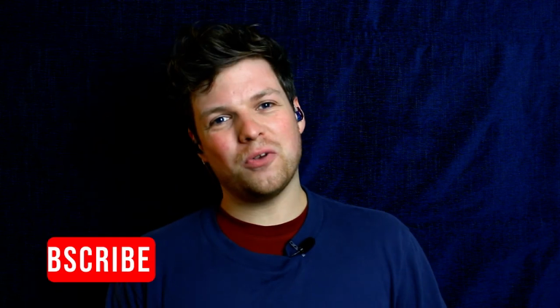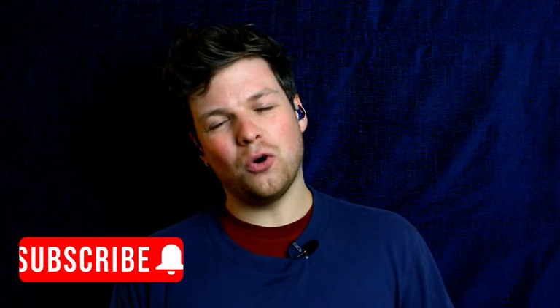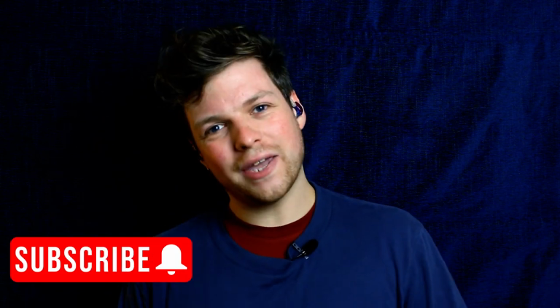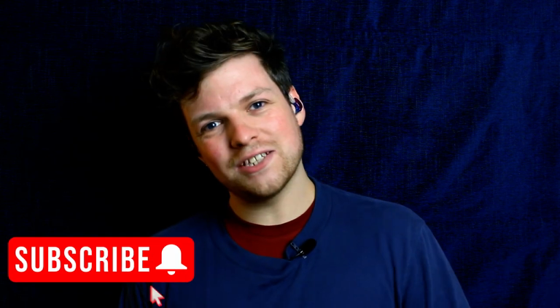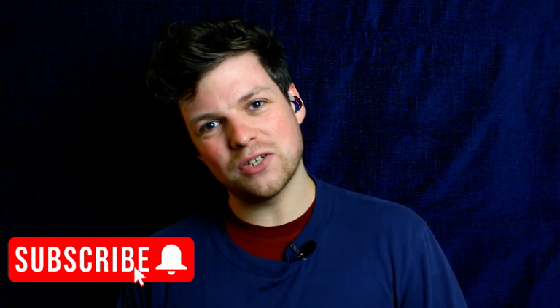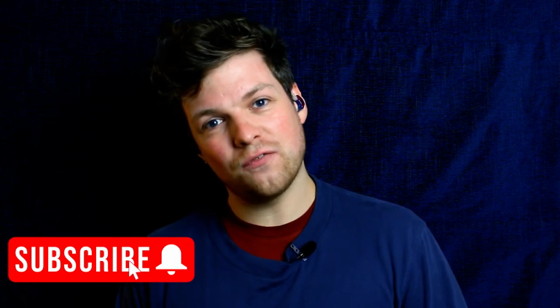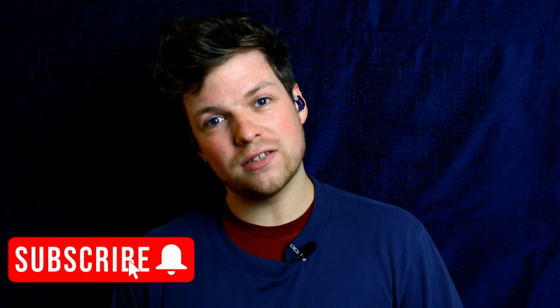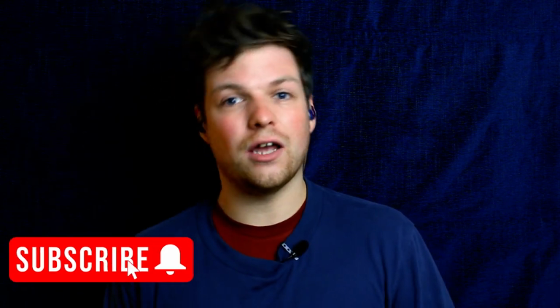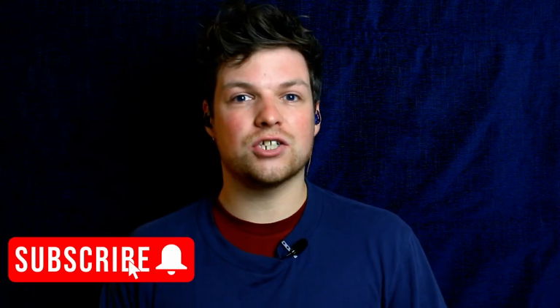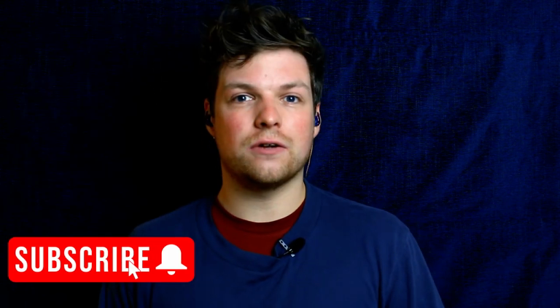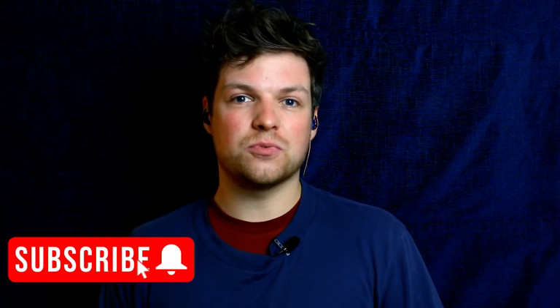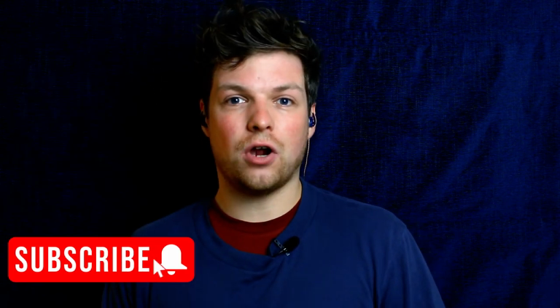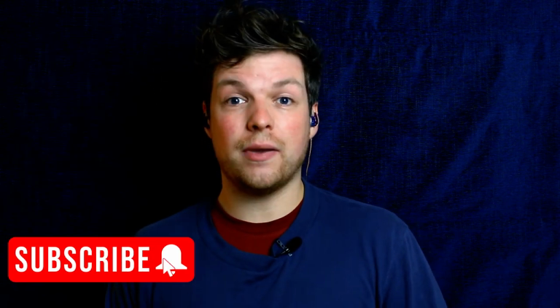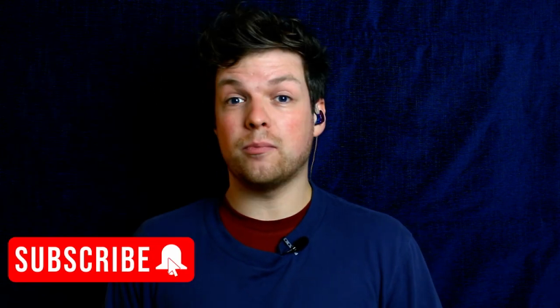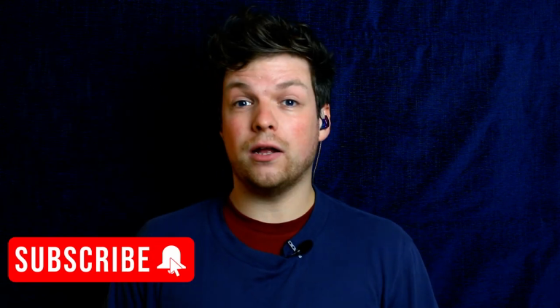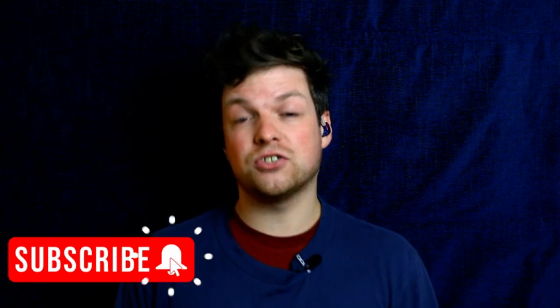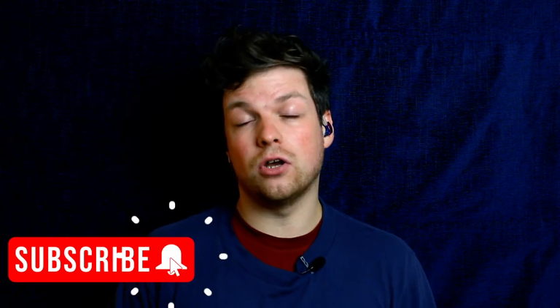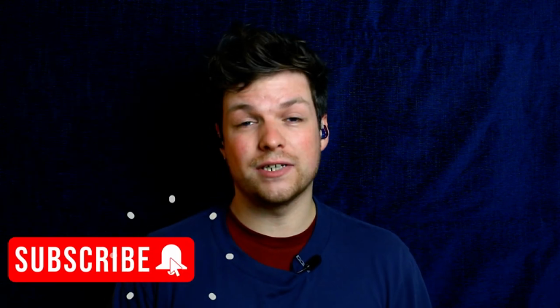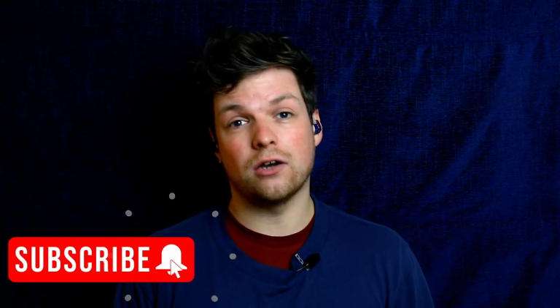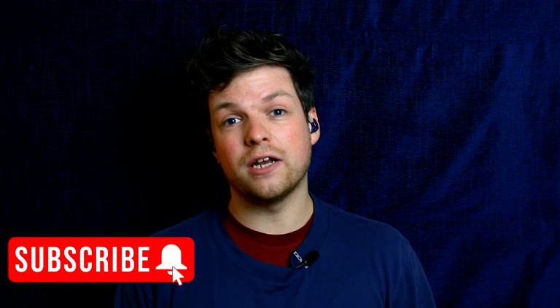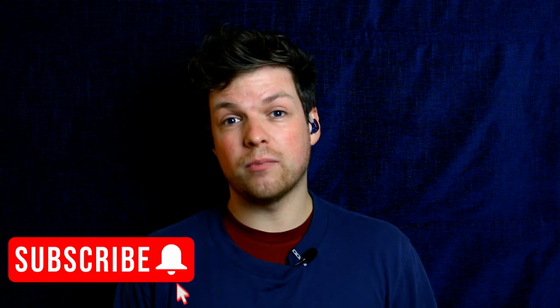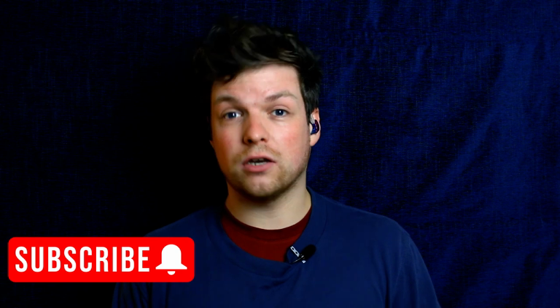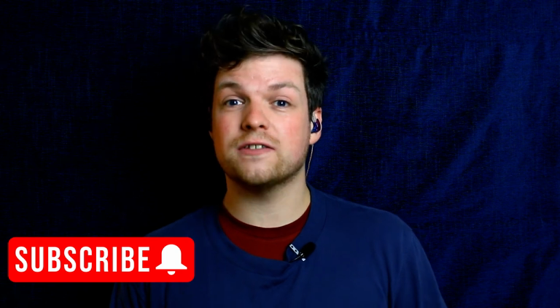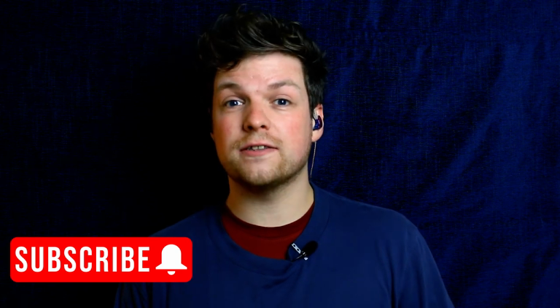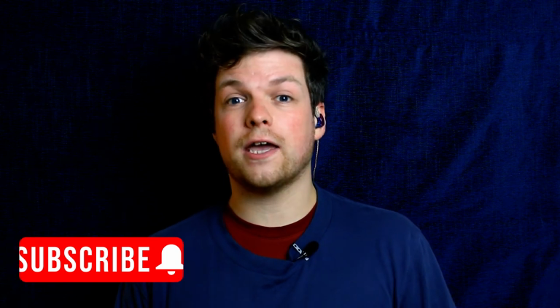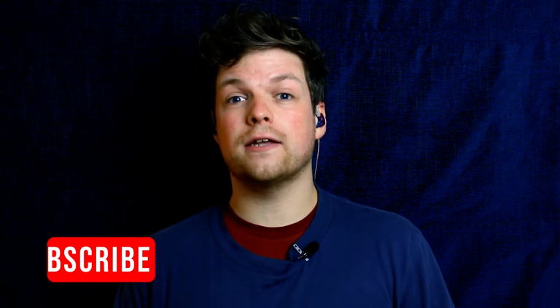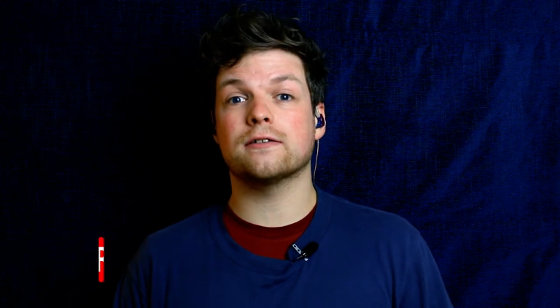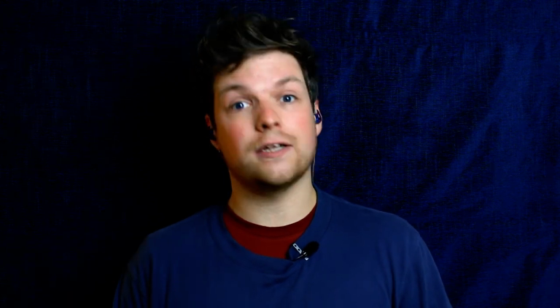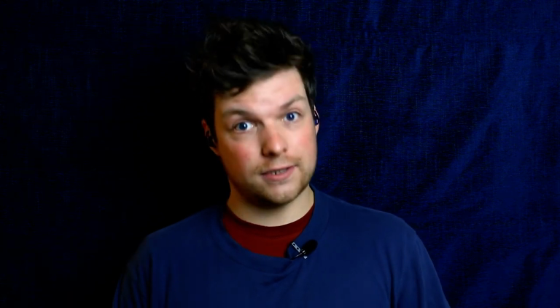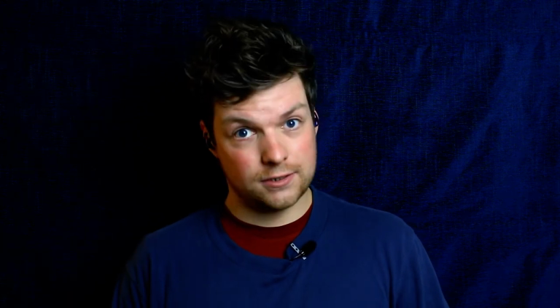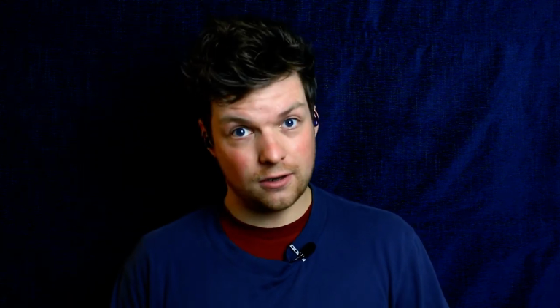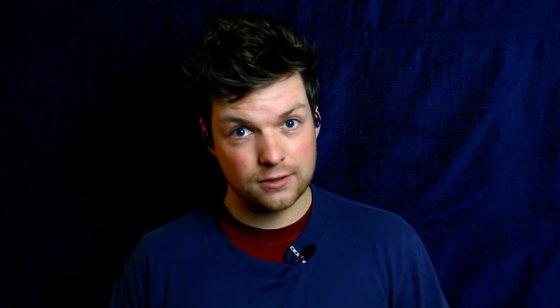But before we get into it, don't forget to like, share and subscribe, hit the bell to not miss out on any of my content, and let's get started.